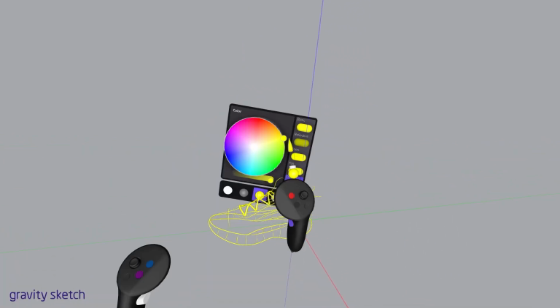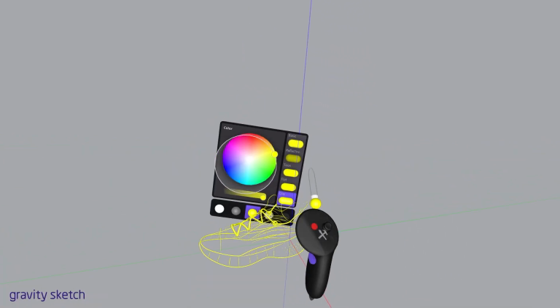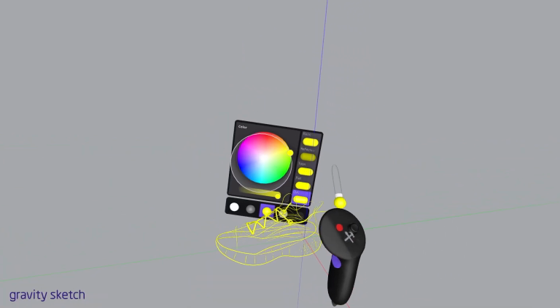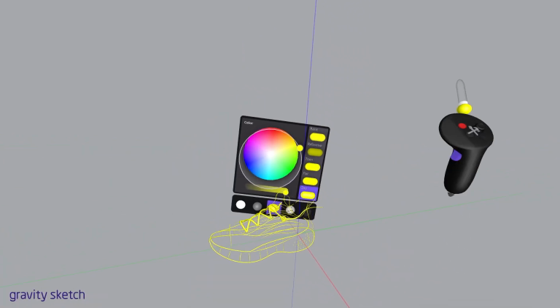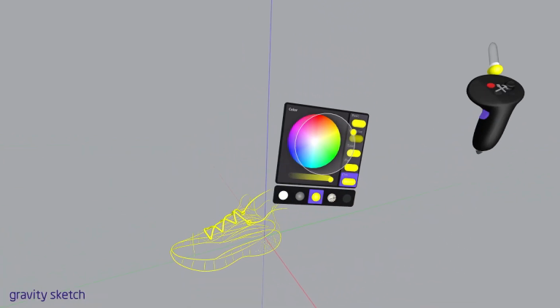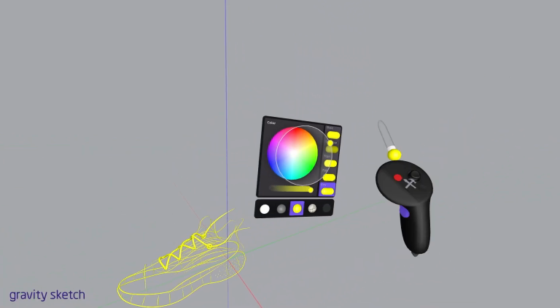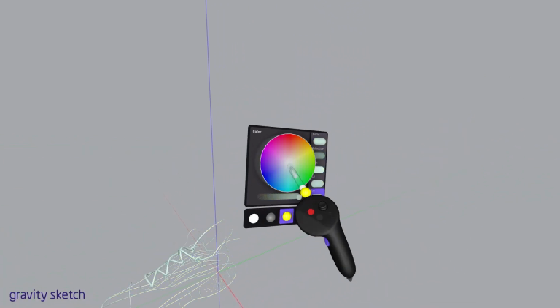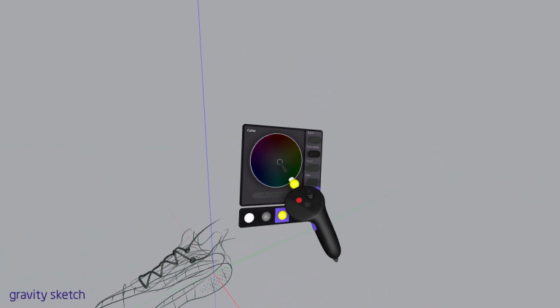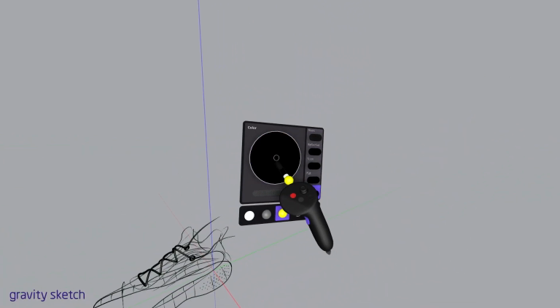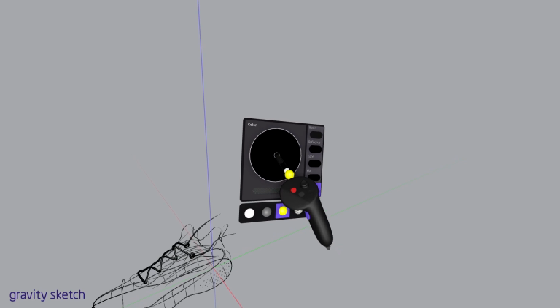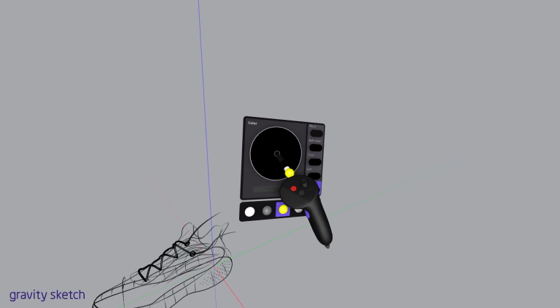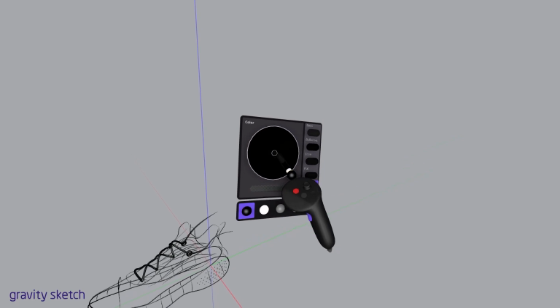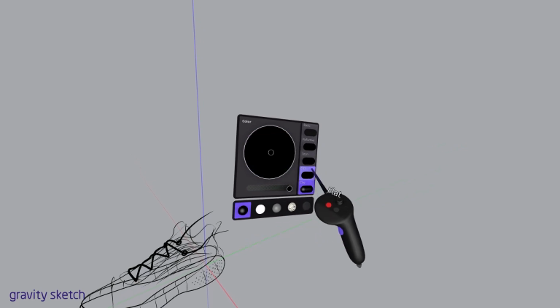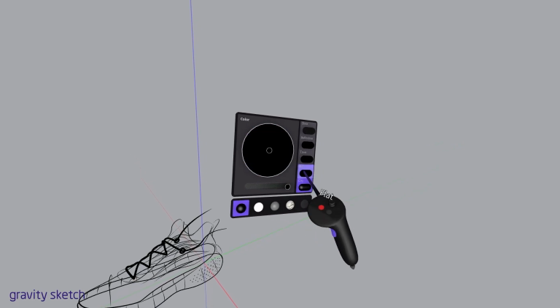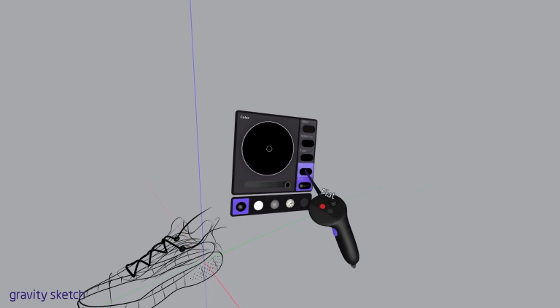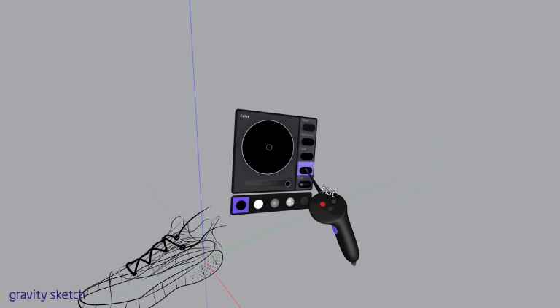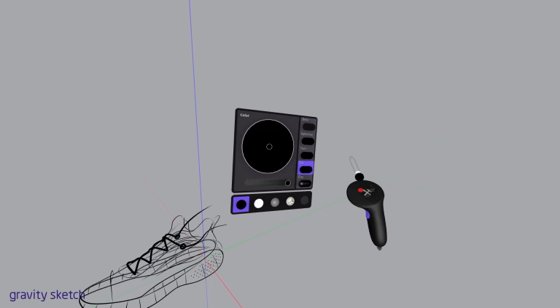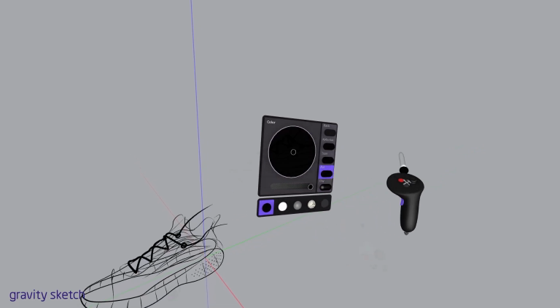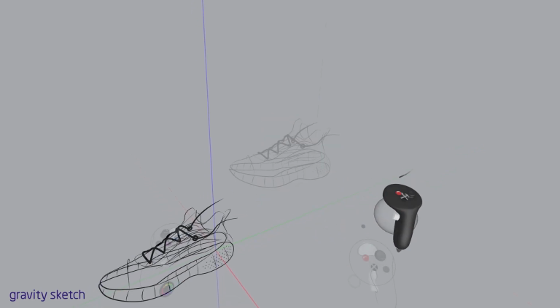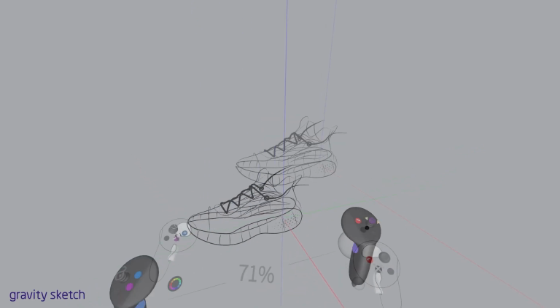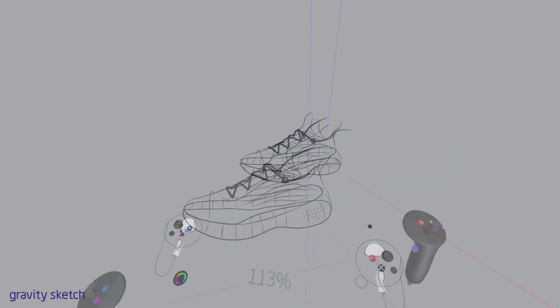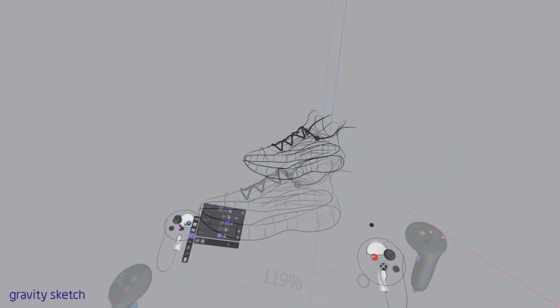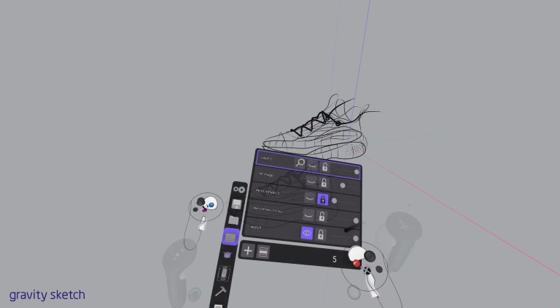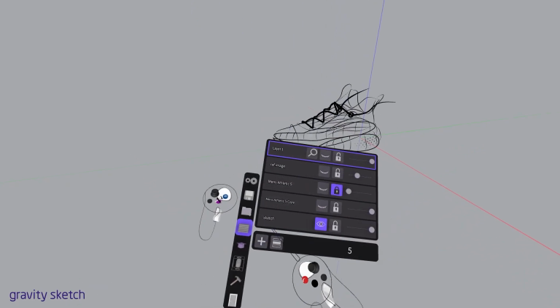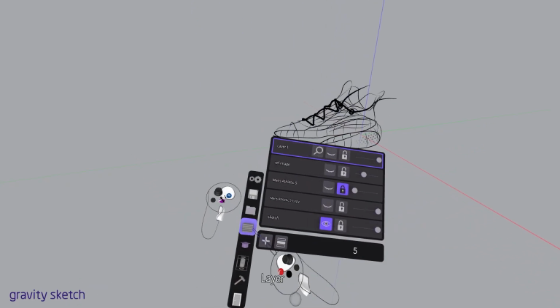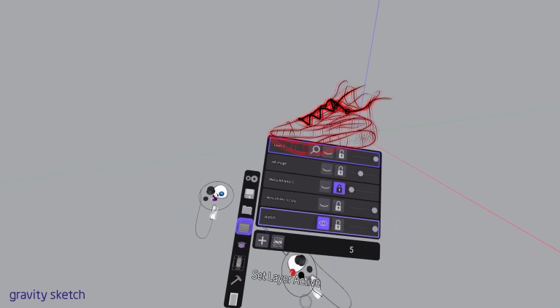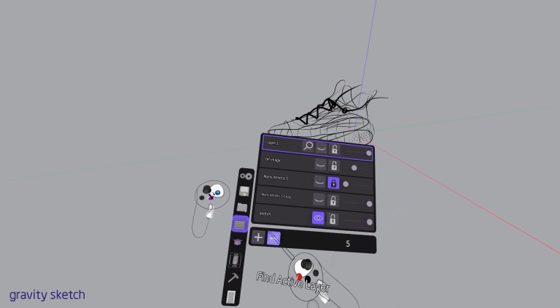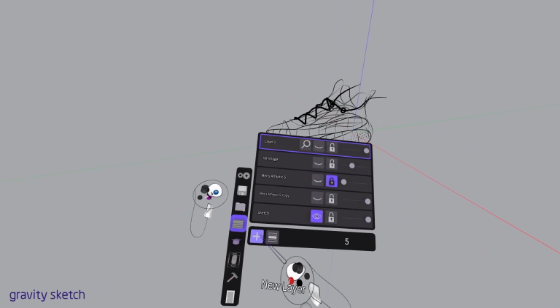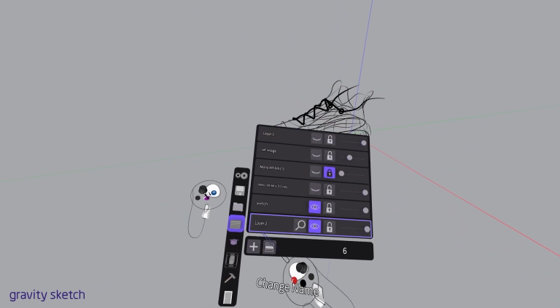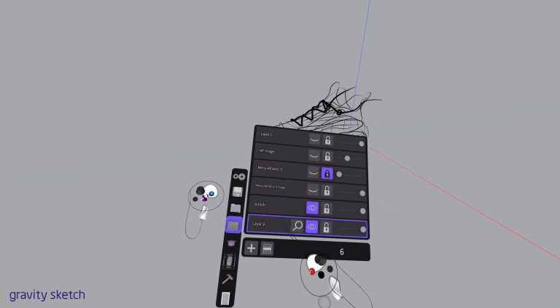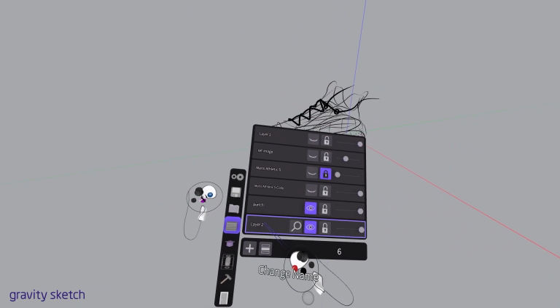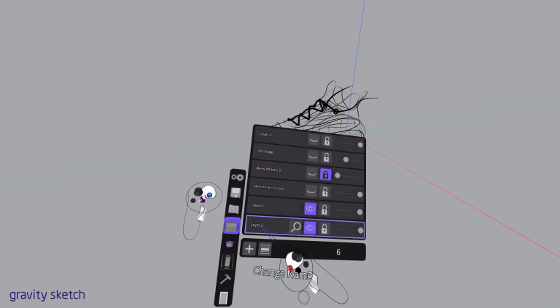So I went ahead and turned that layer off so I could grab all of my sketch lines. I'm going to also put that on a flat shader and change it to black. You can make it whatever color you want for your Photoshop work.